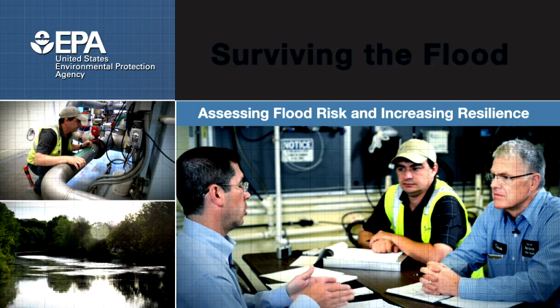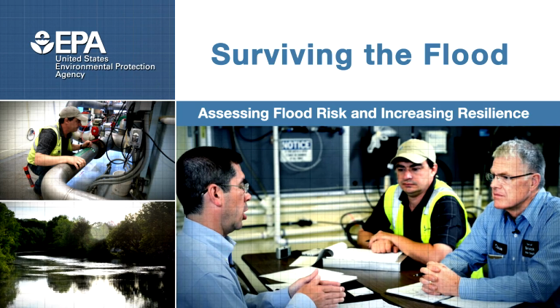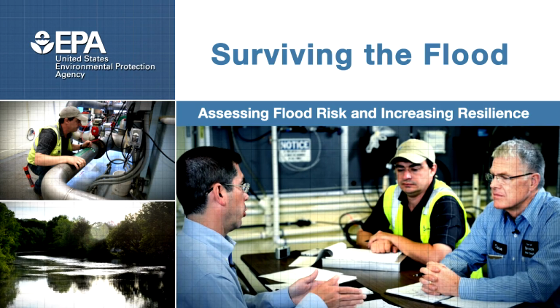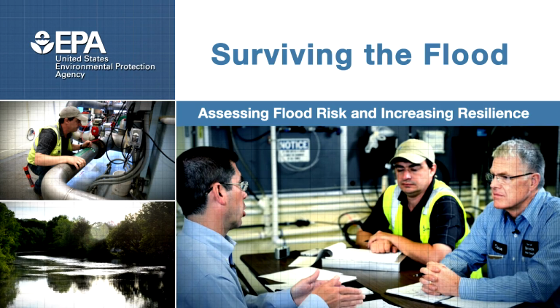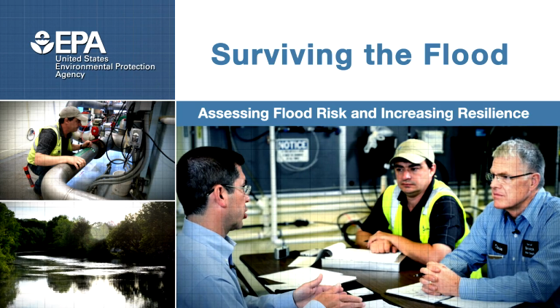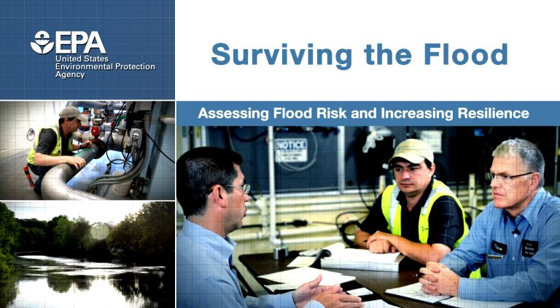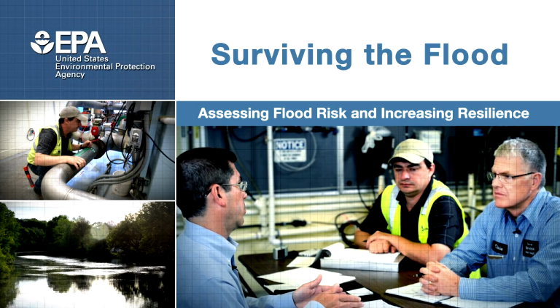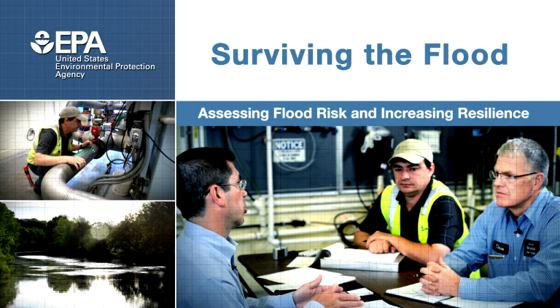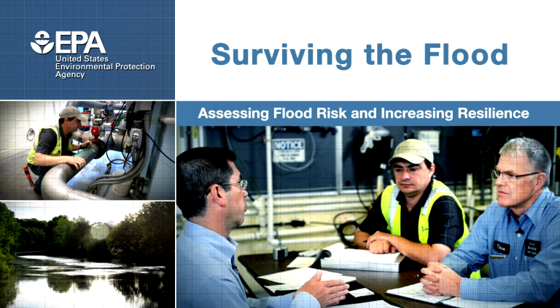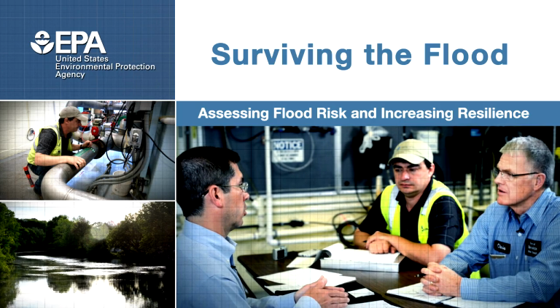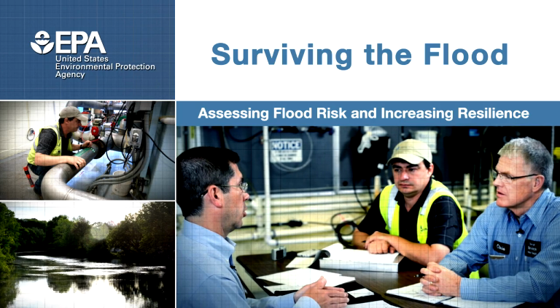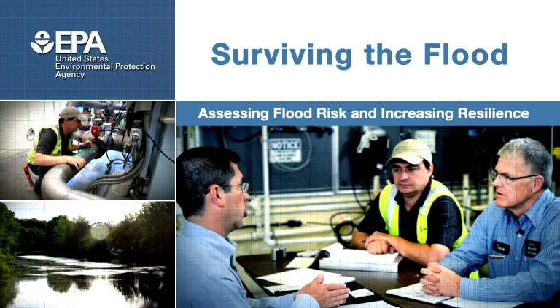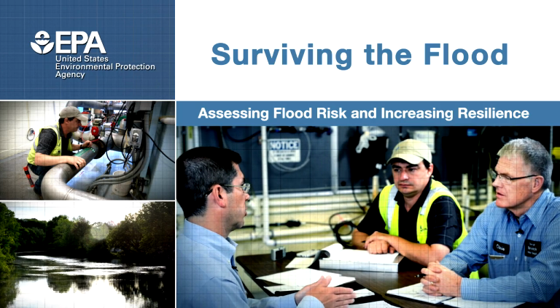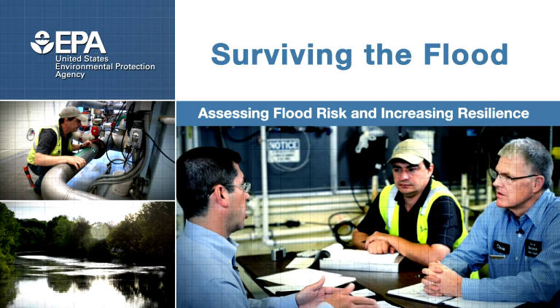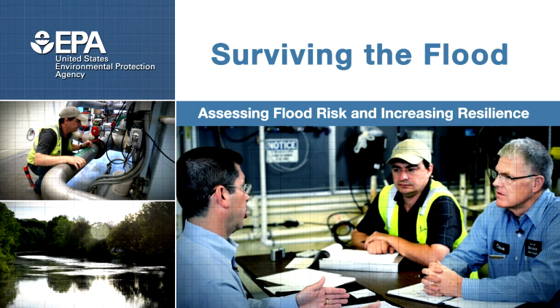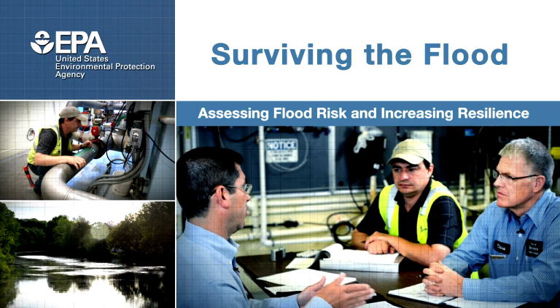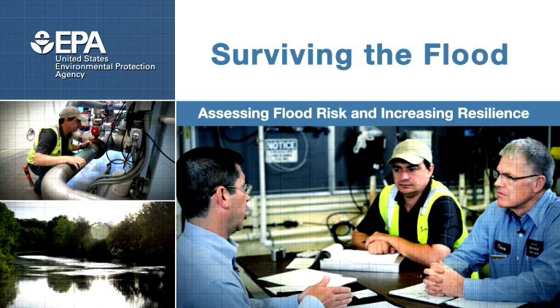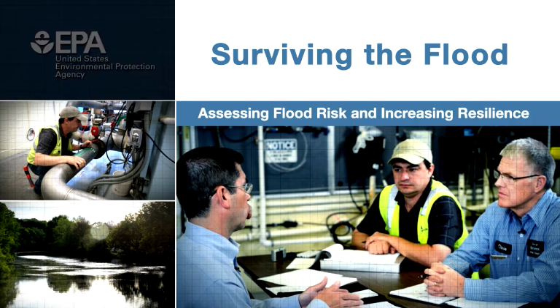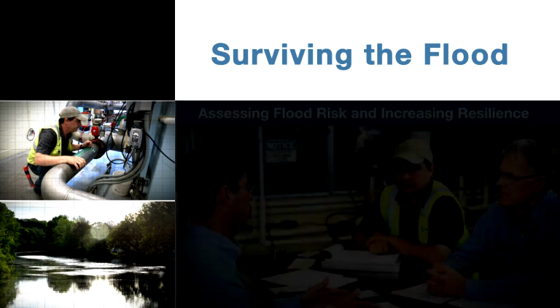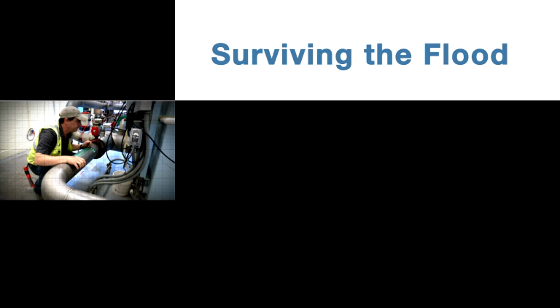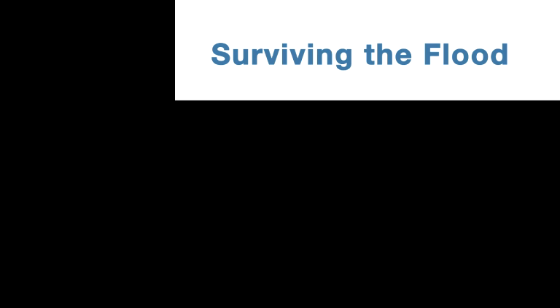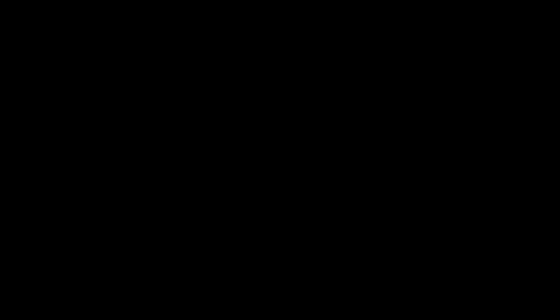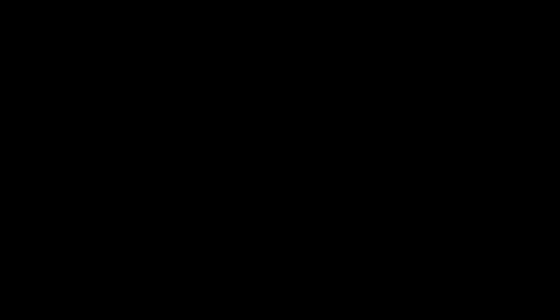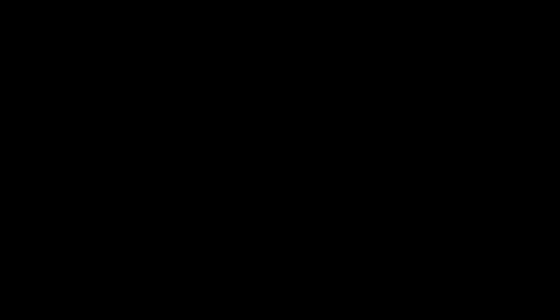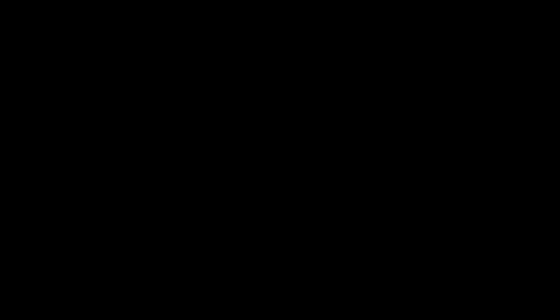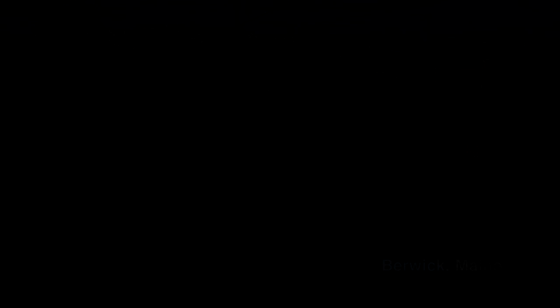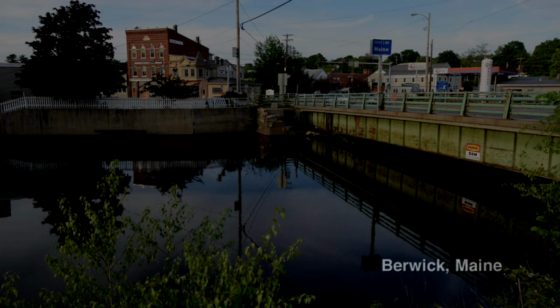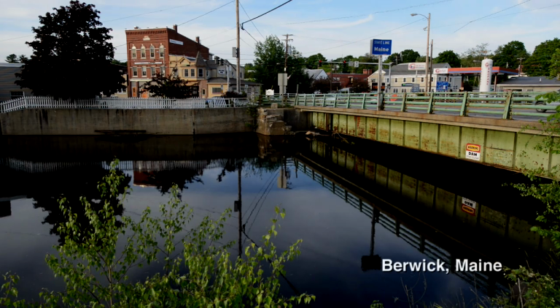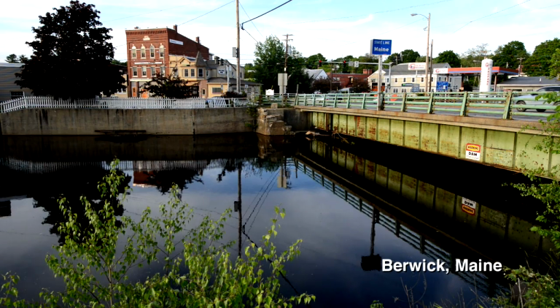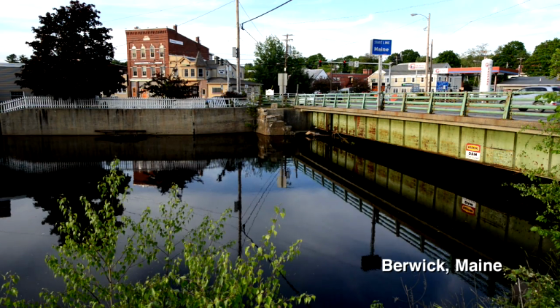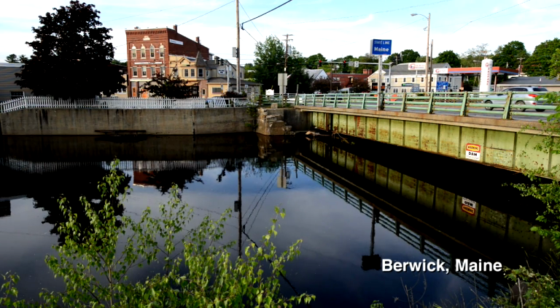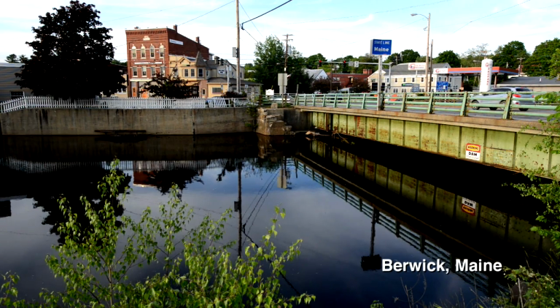Surviving the Flood: Assessing Flood Risk and Increasing Resilience. Berwick, Maine.